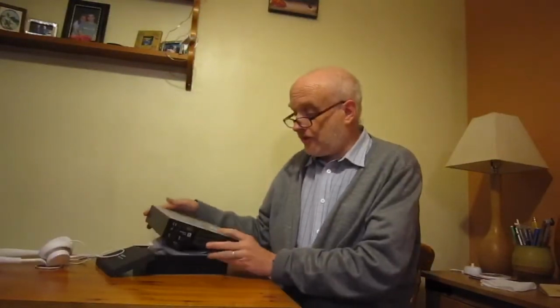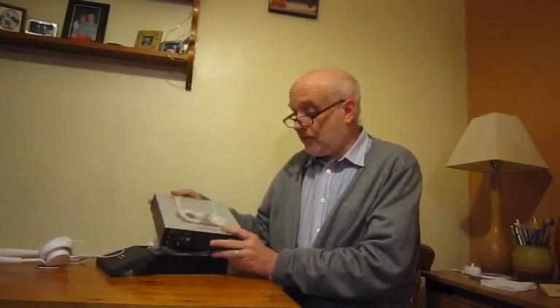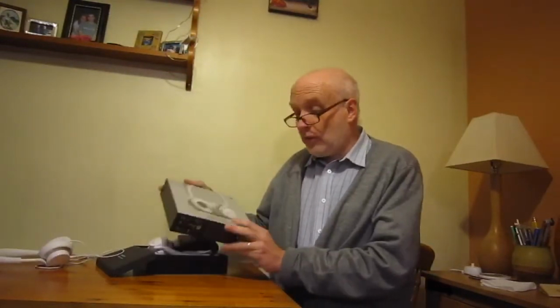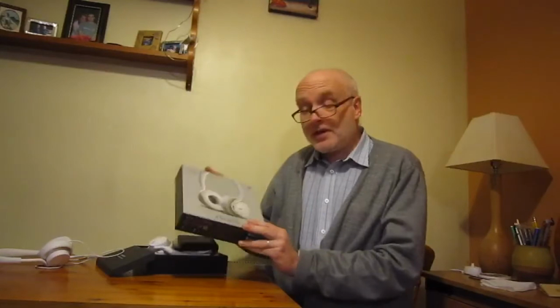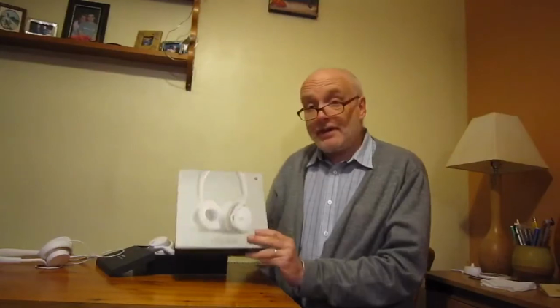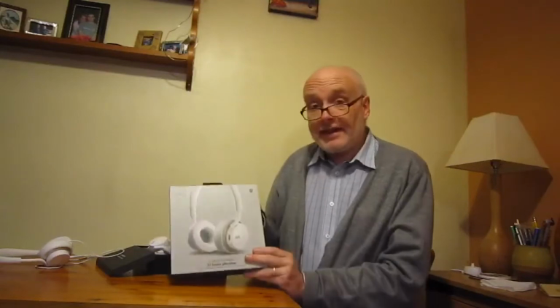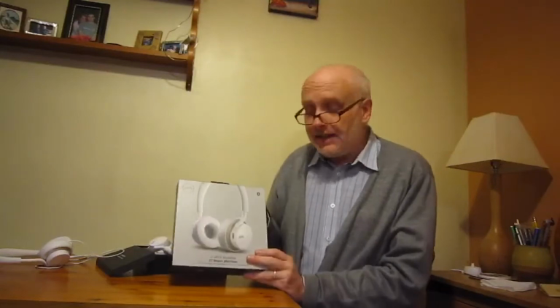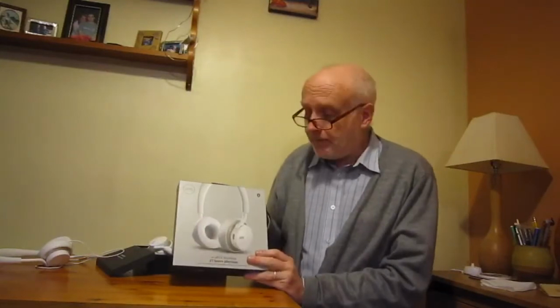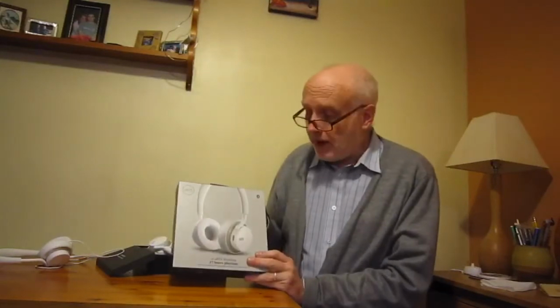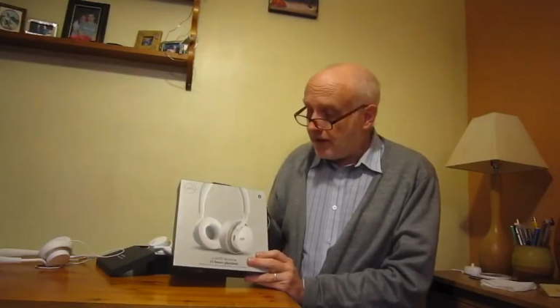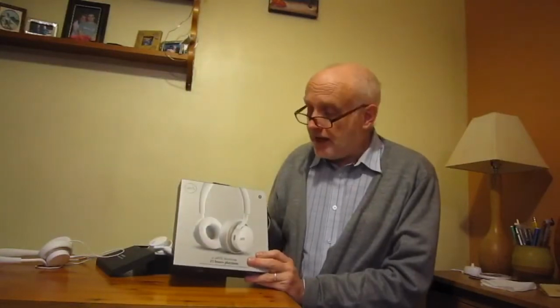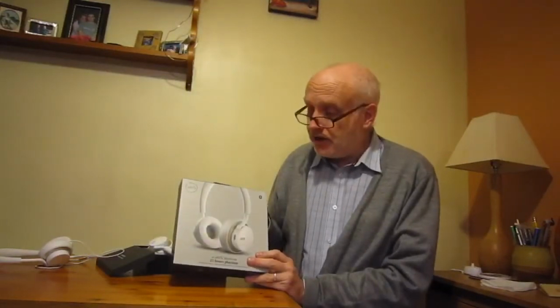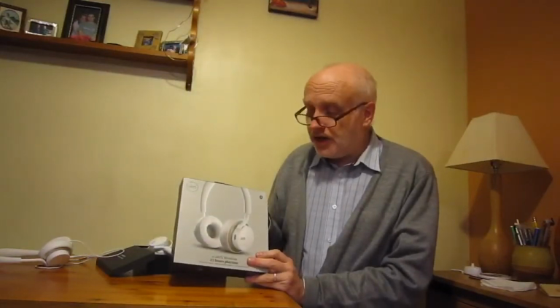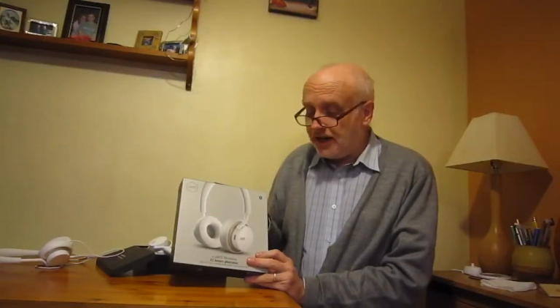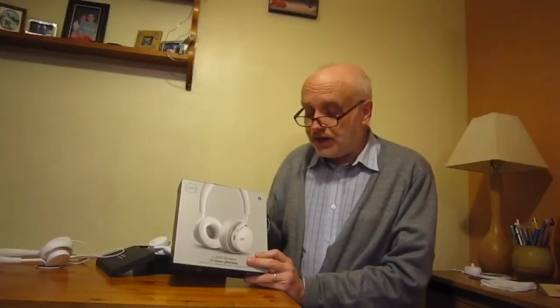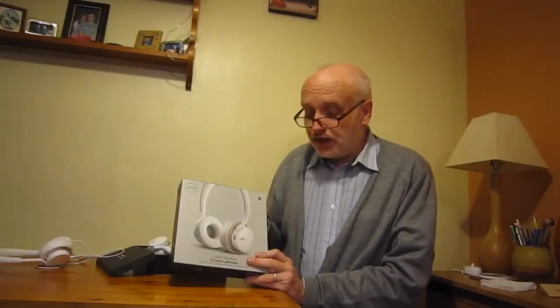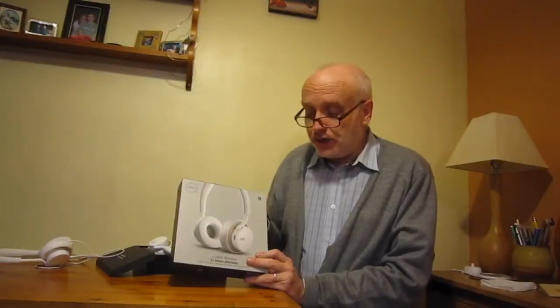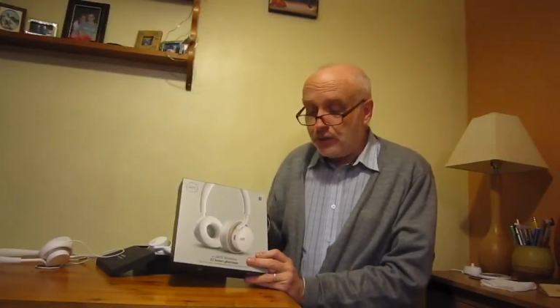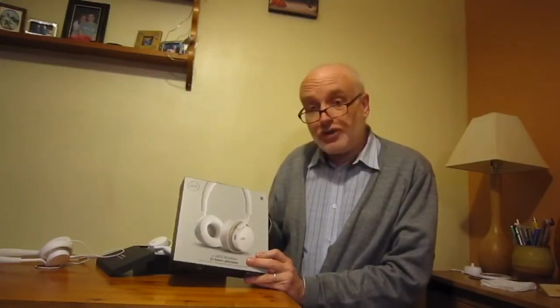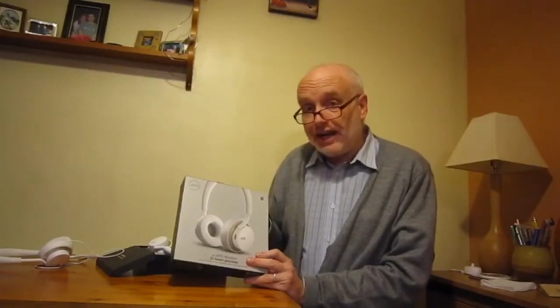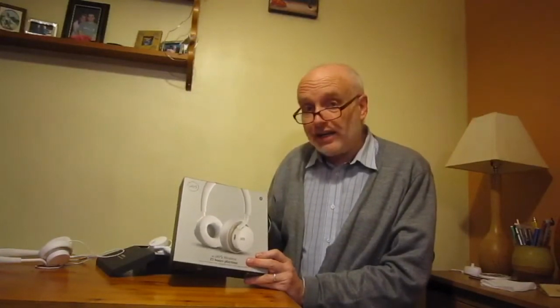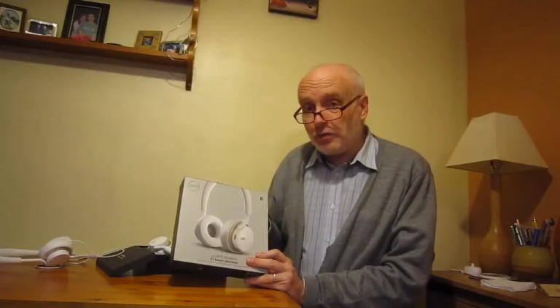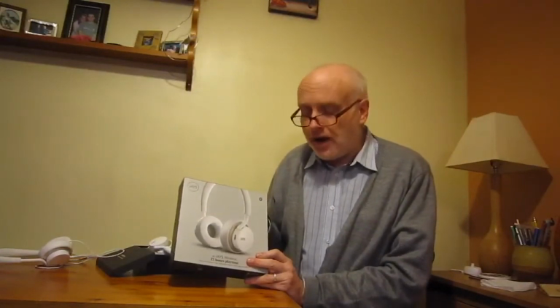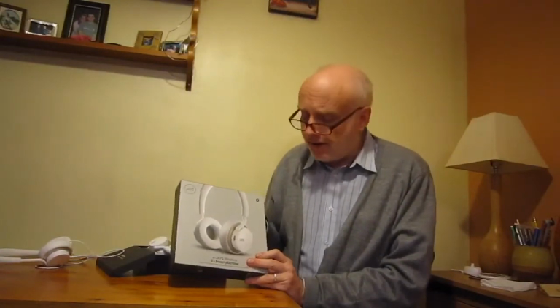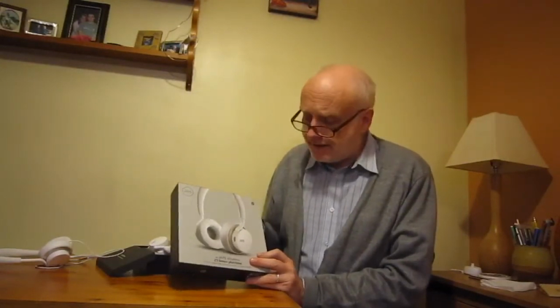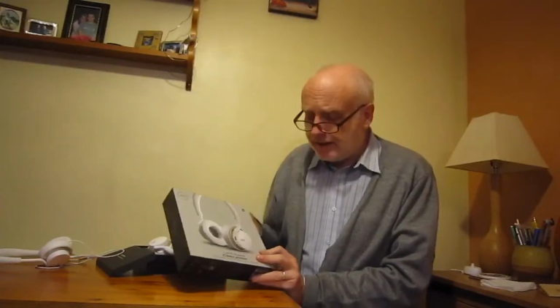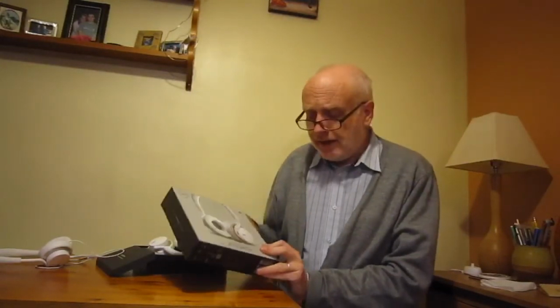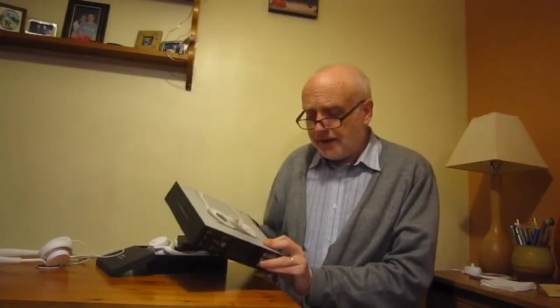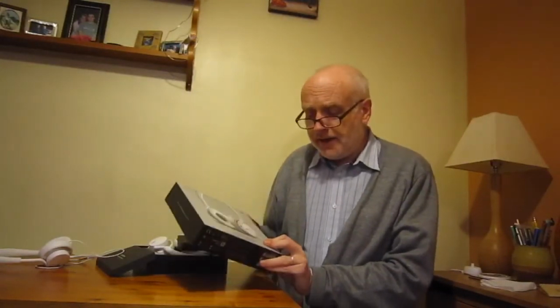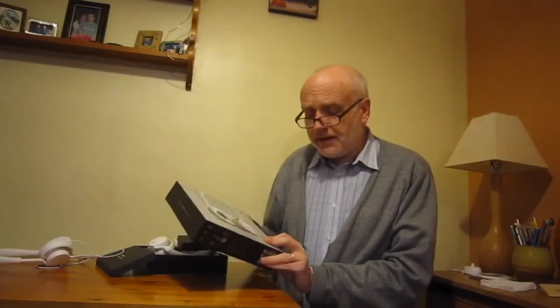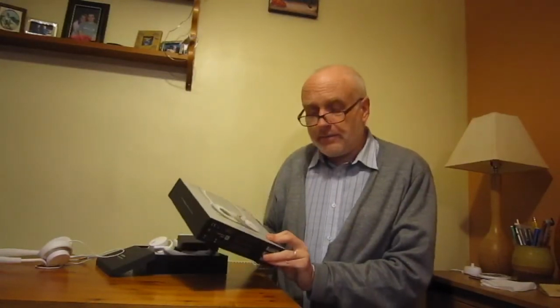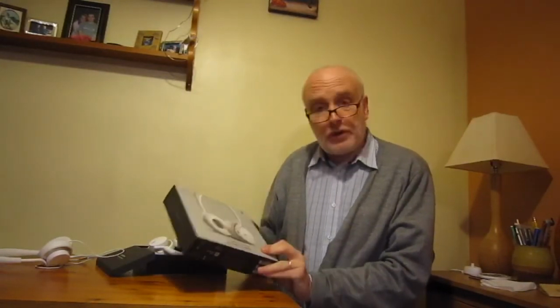So I've bought these — the Jays UJs Wireless — and these are Bluetooth.